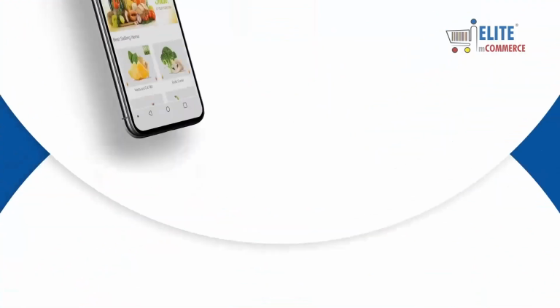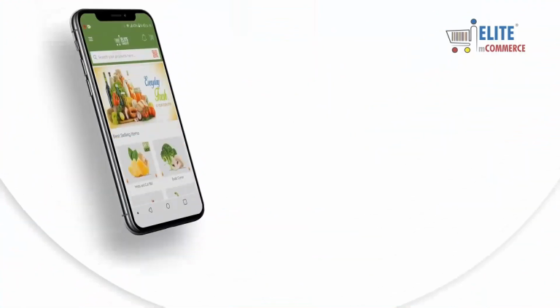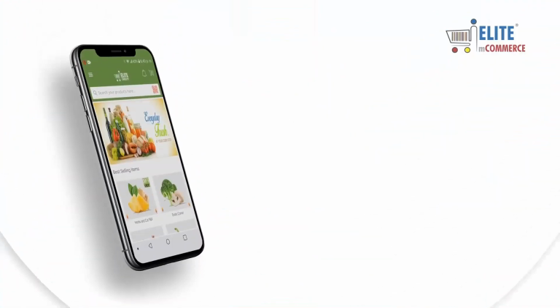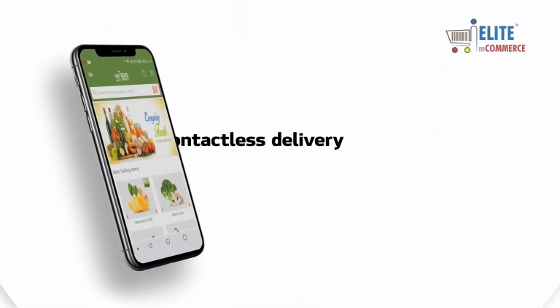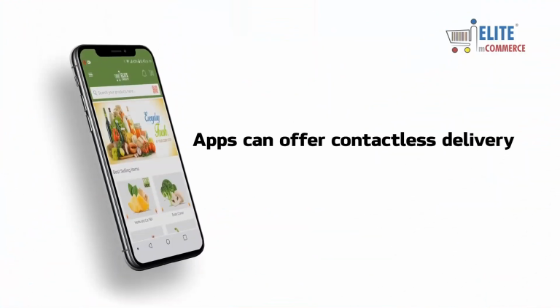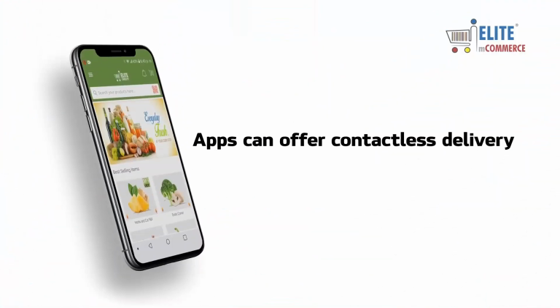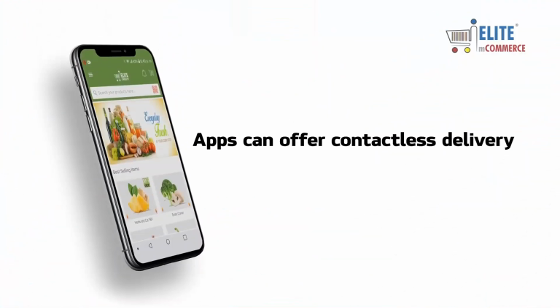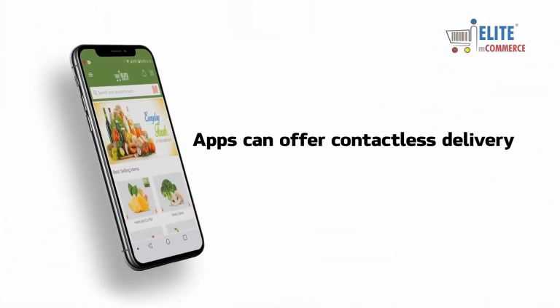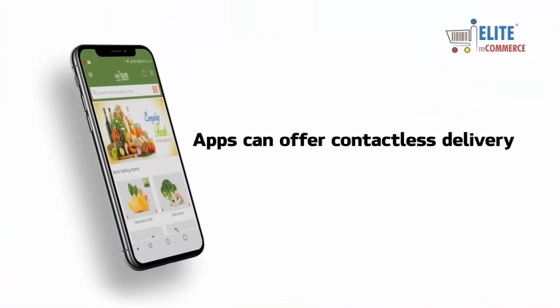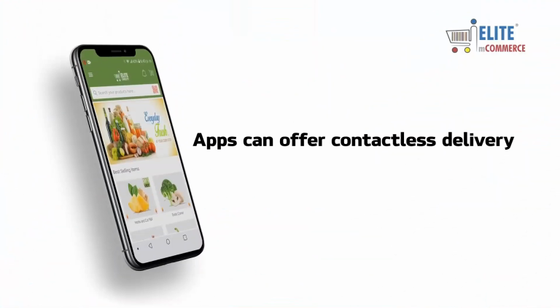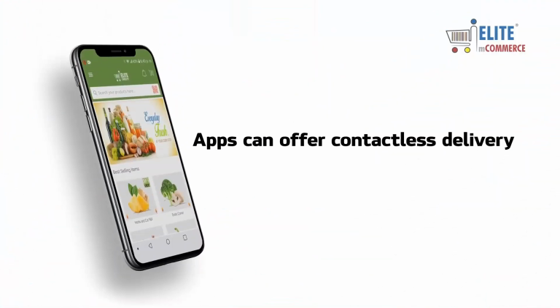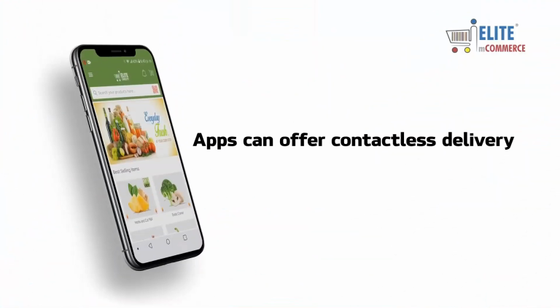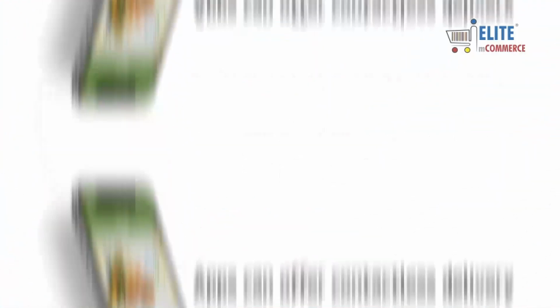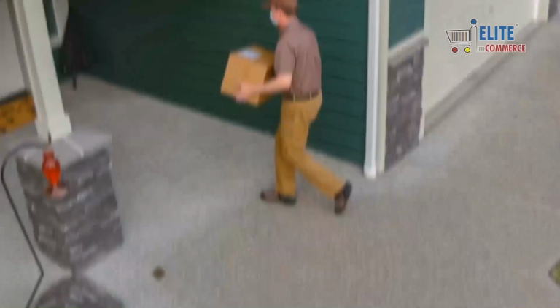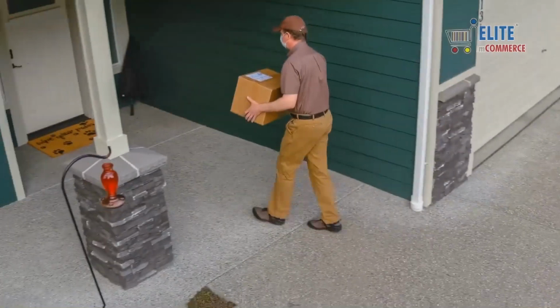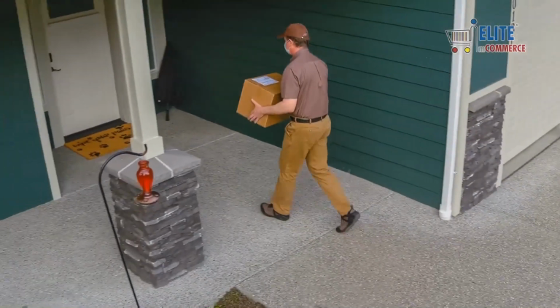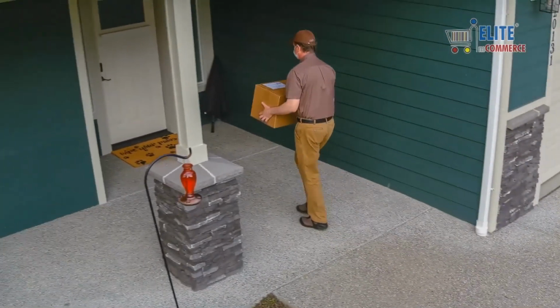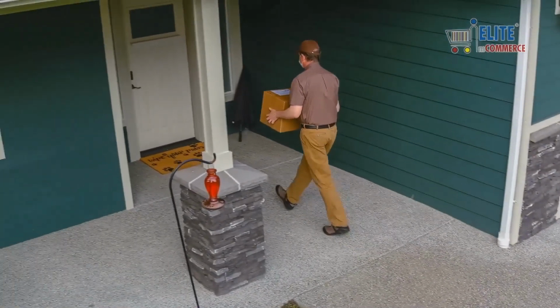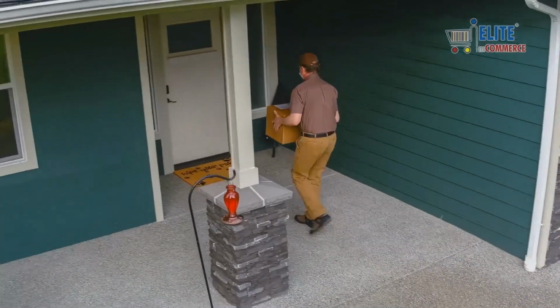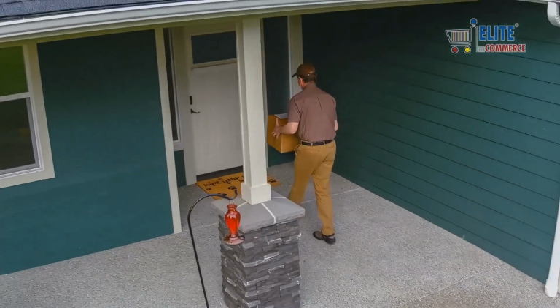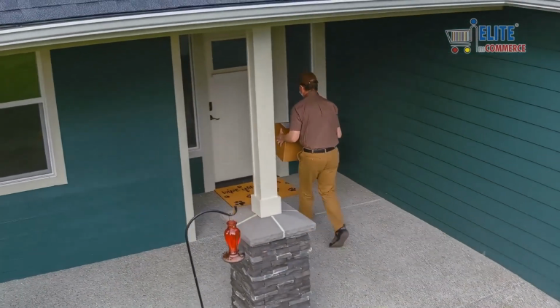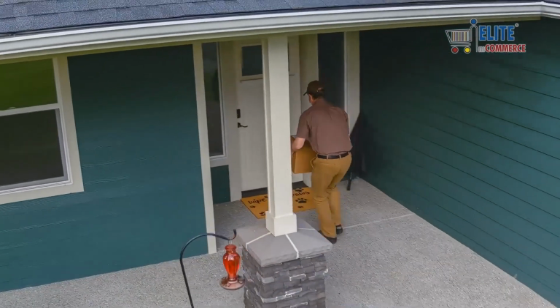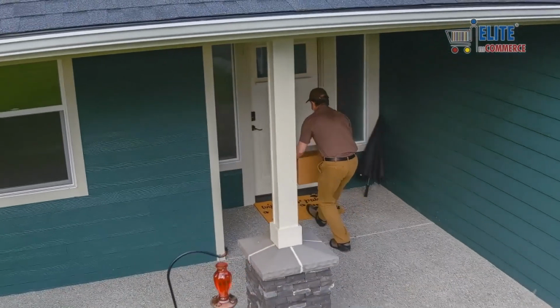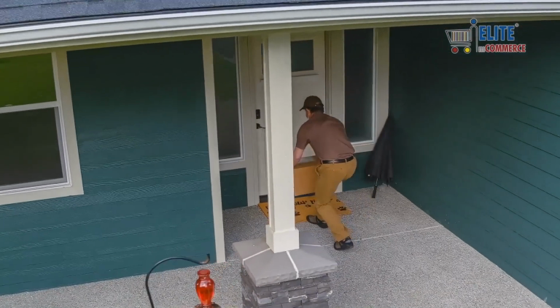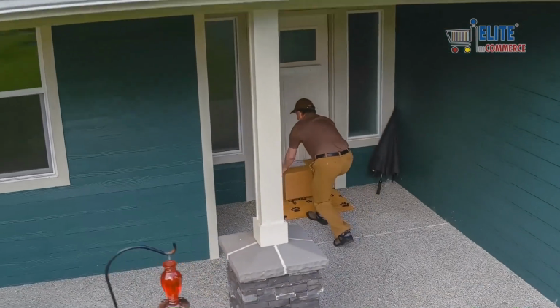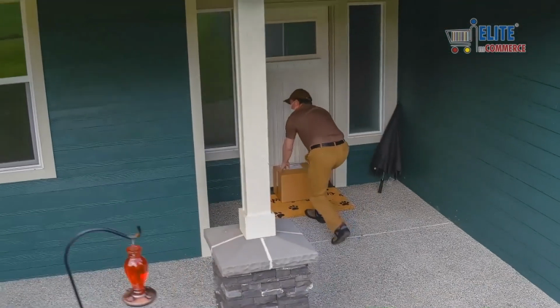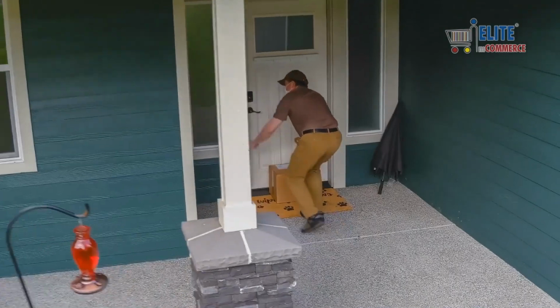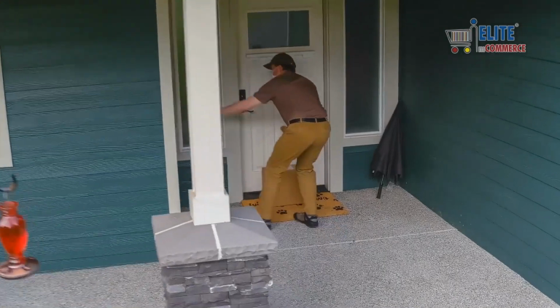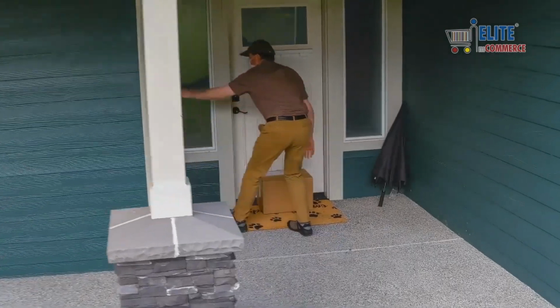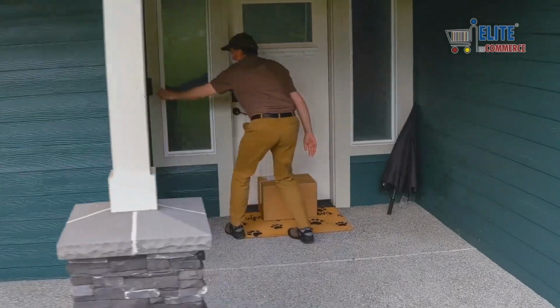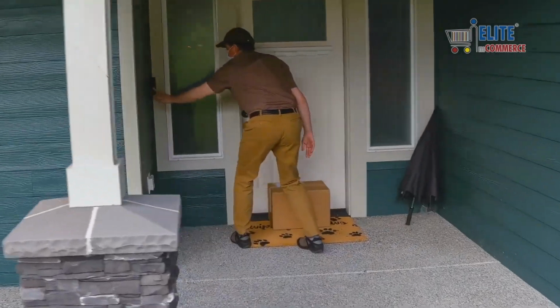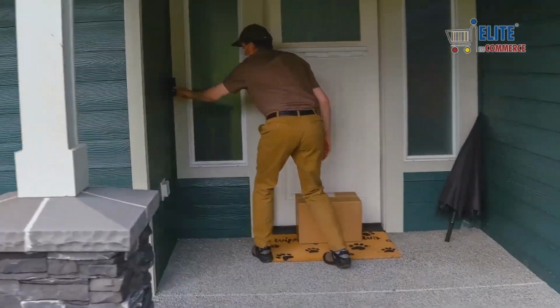Apps can deliver contactless delivery, leaving food on the doorstep if requested to avoid personal contact.